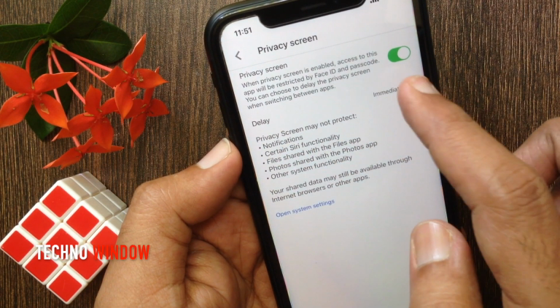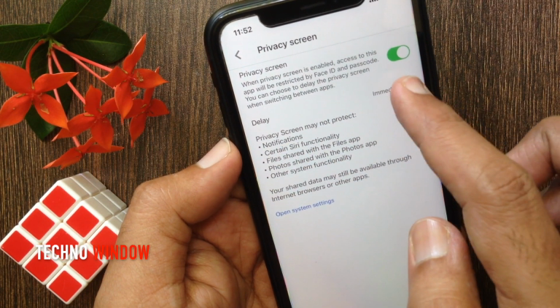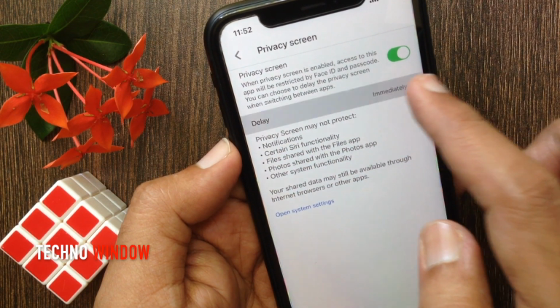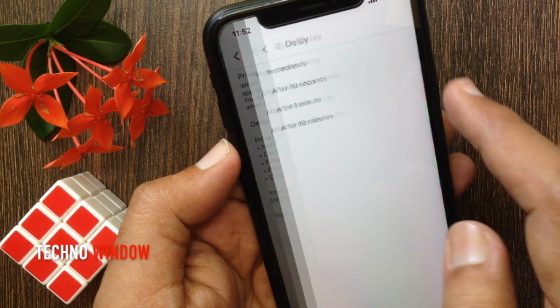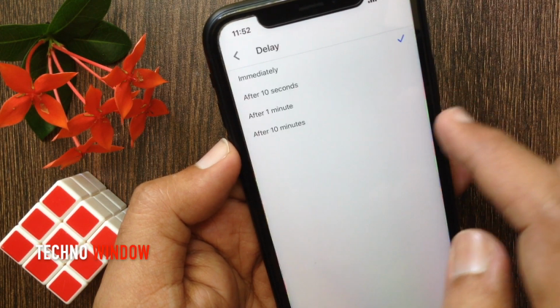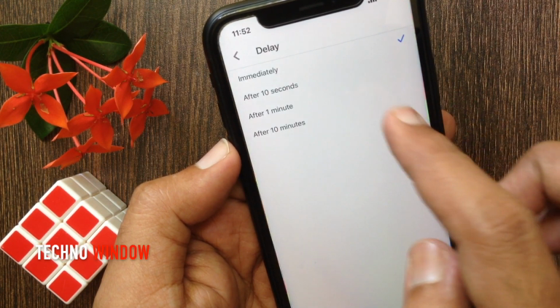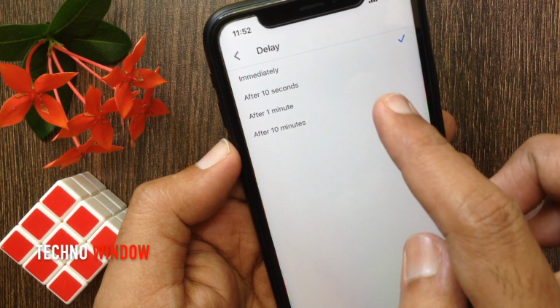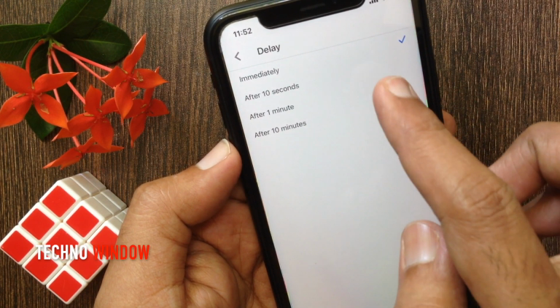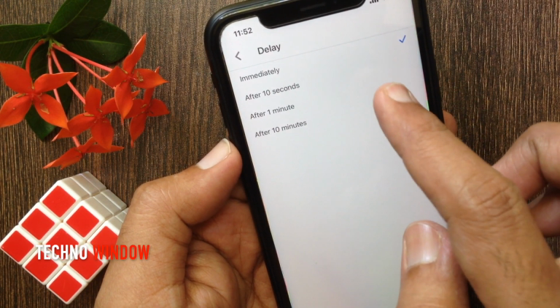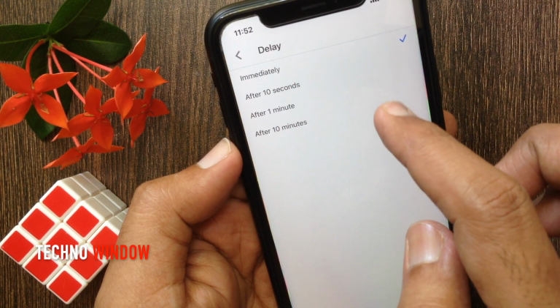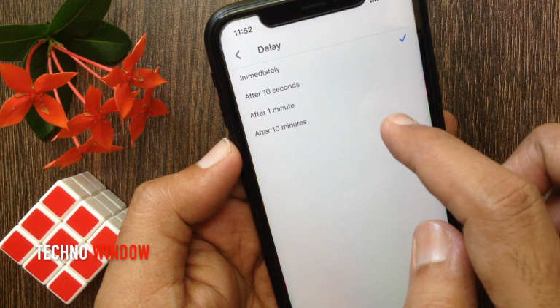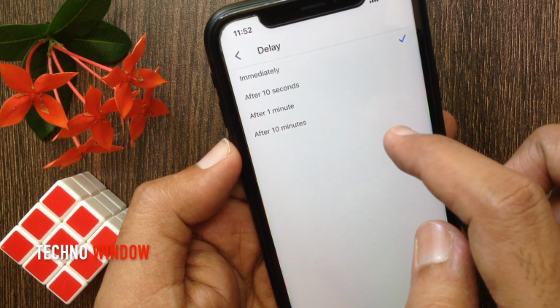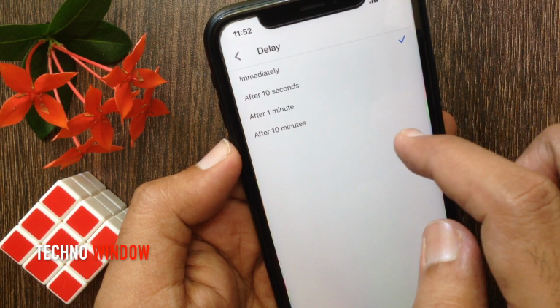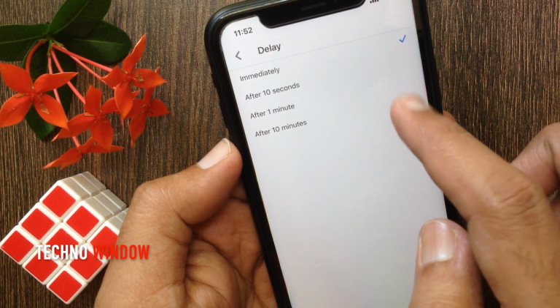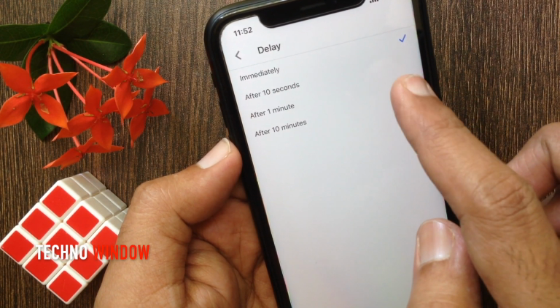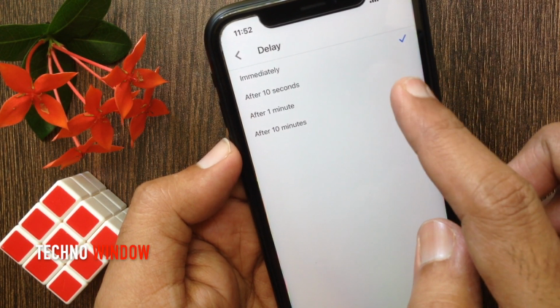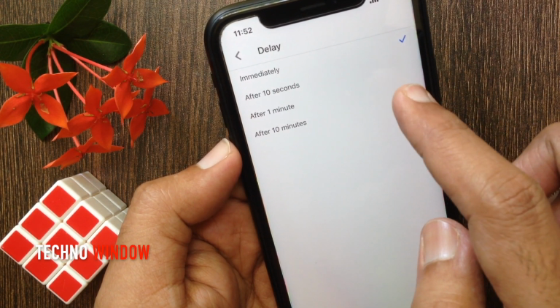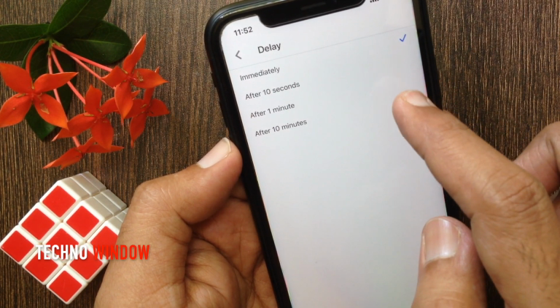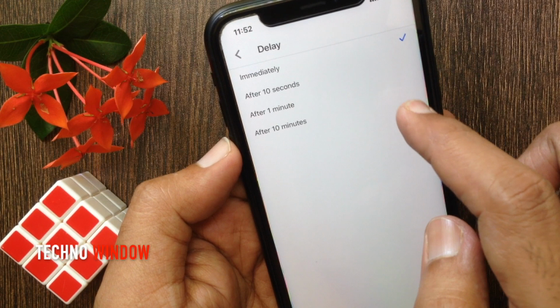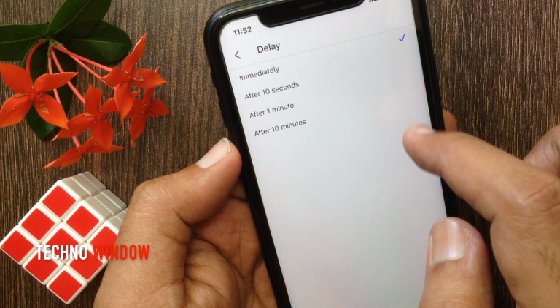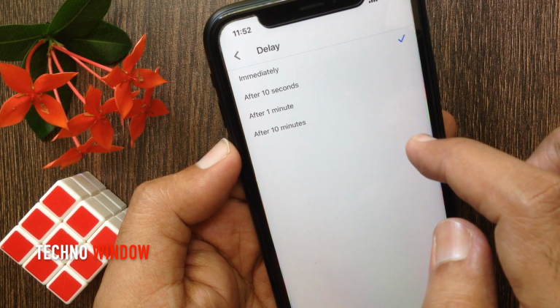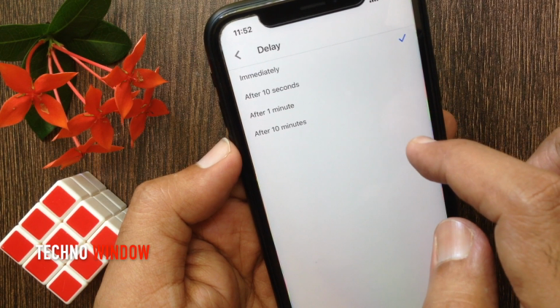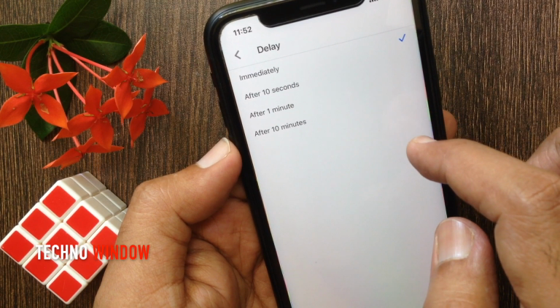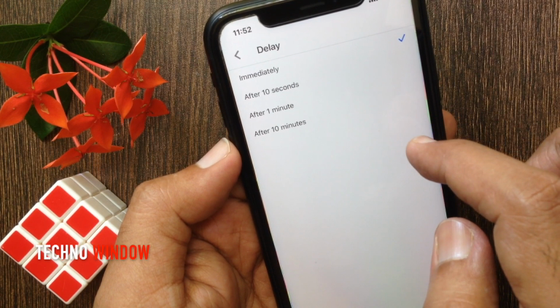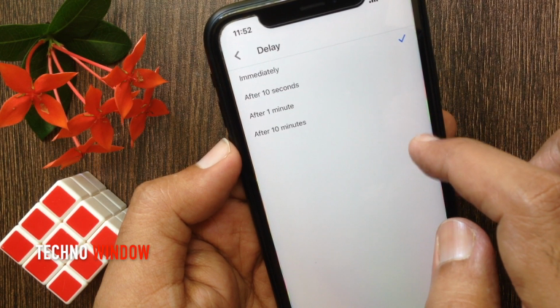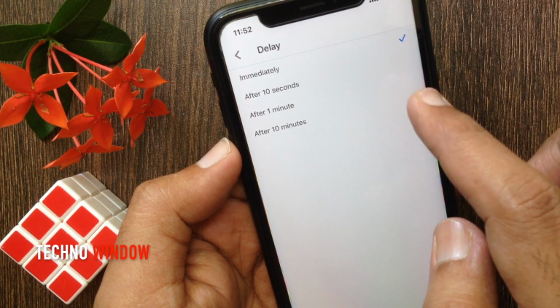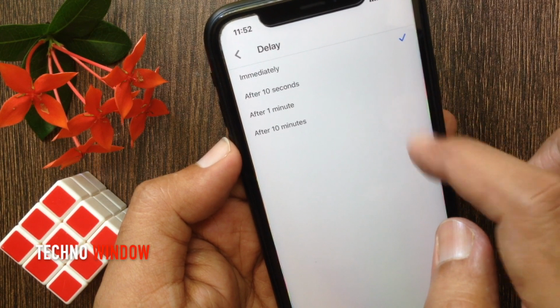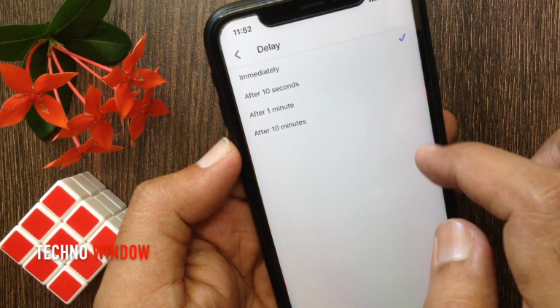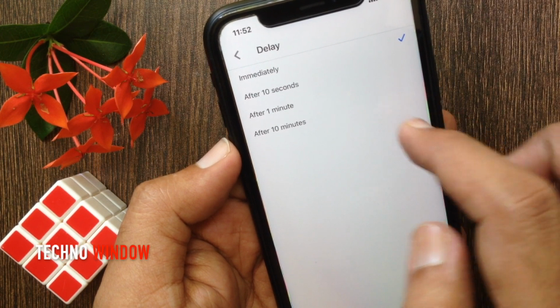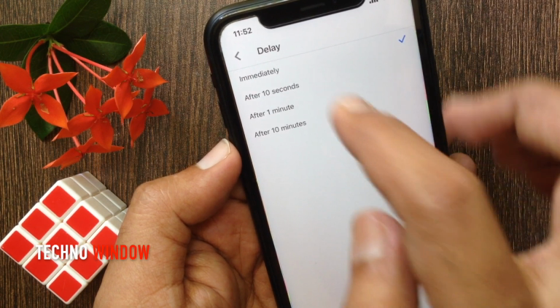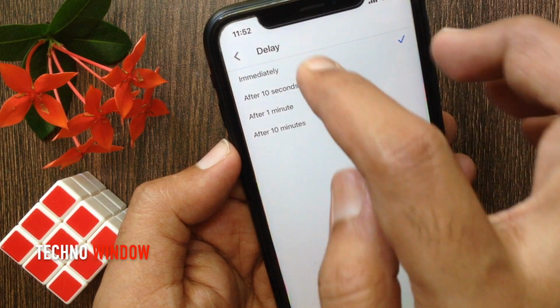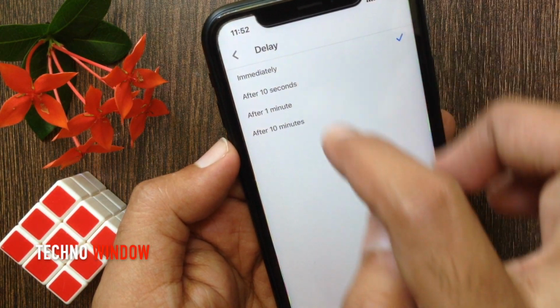Now you can customize the delay. Tap Delay. You can set the delay from immediately to 10 minutes. By default it's set to immediately.